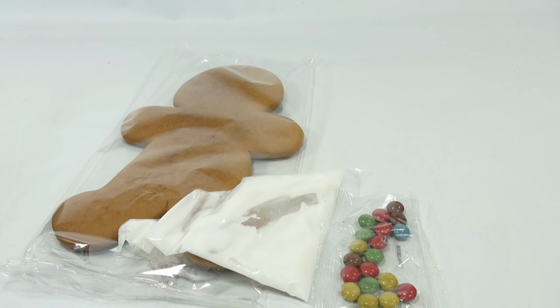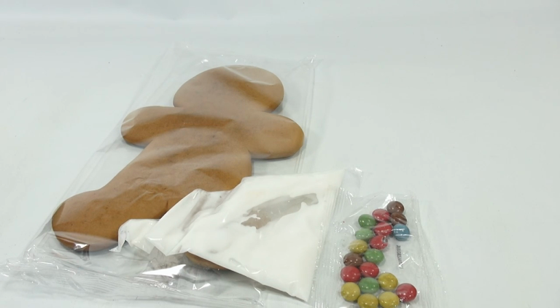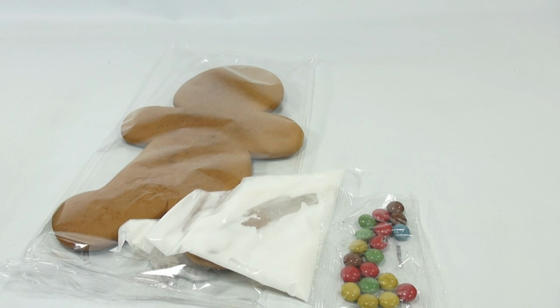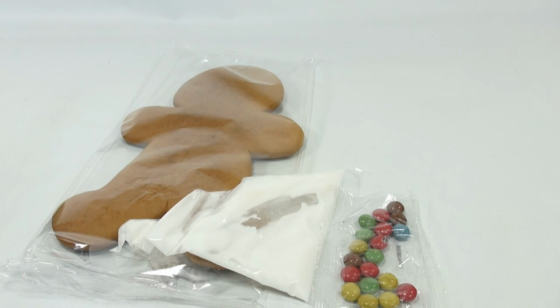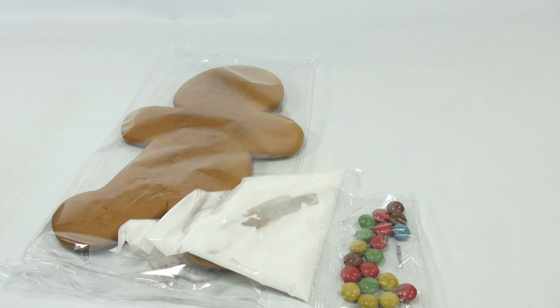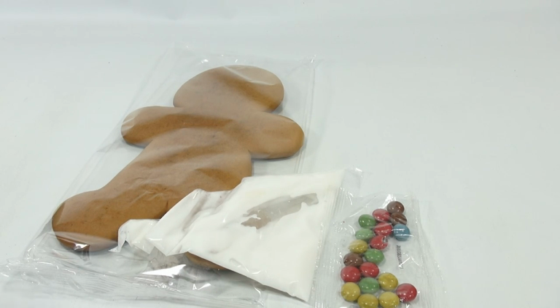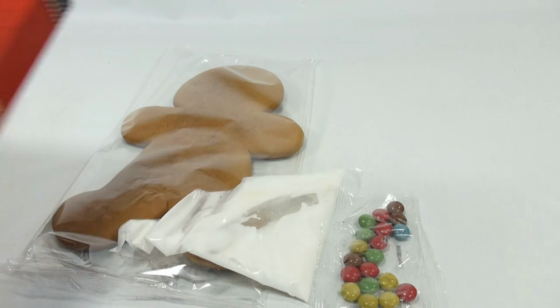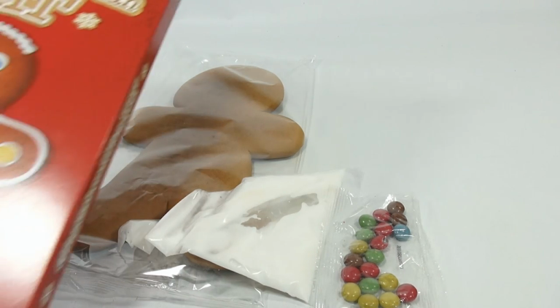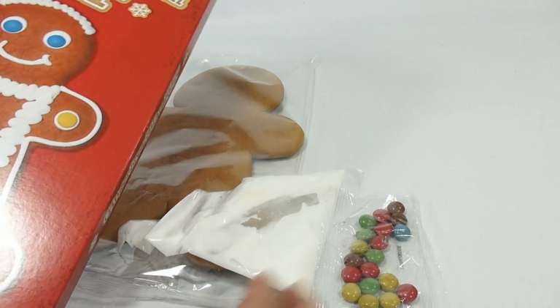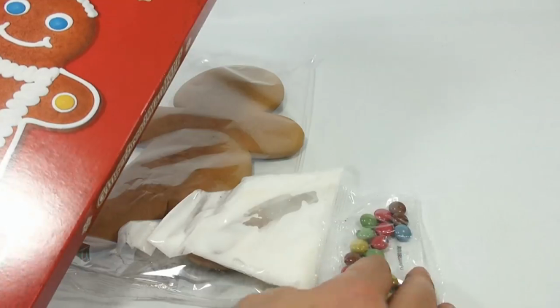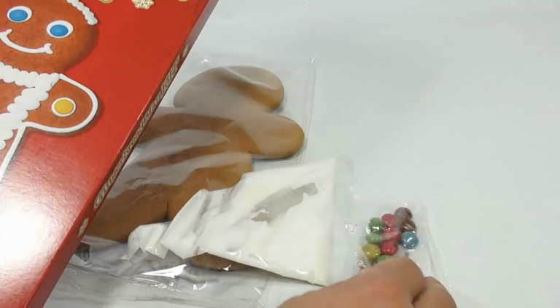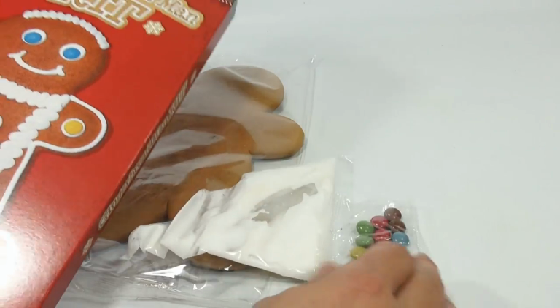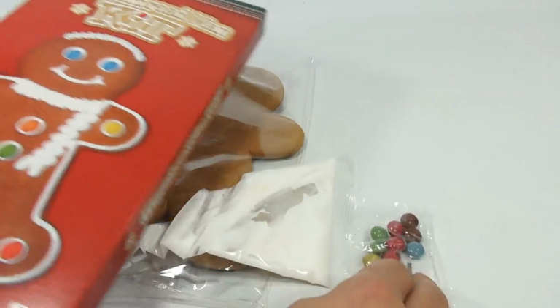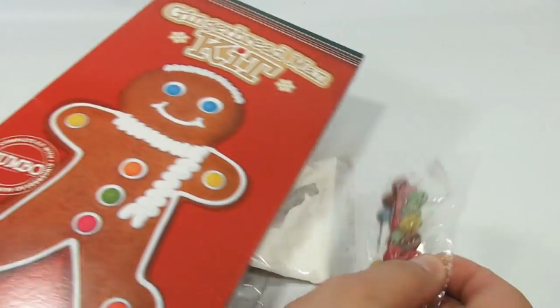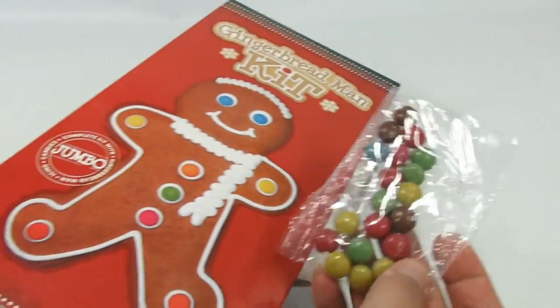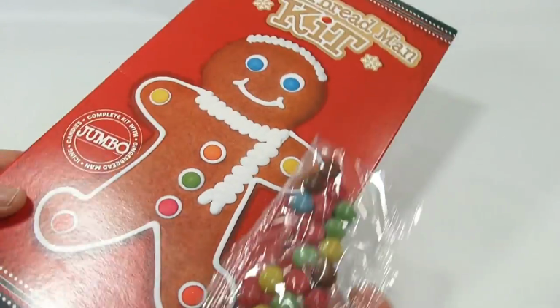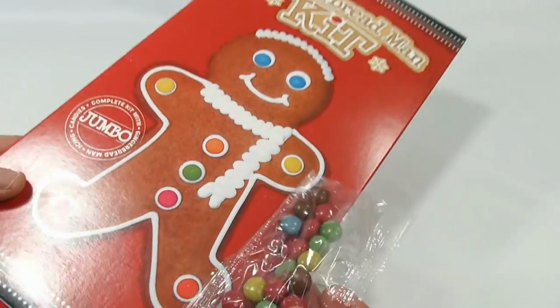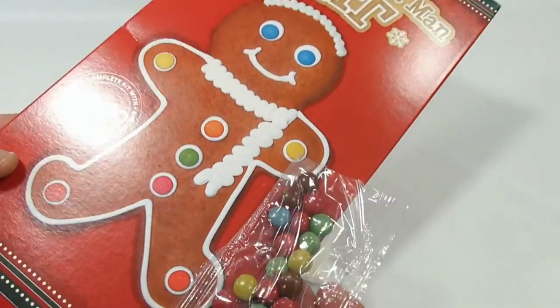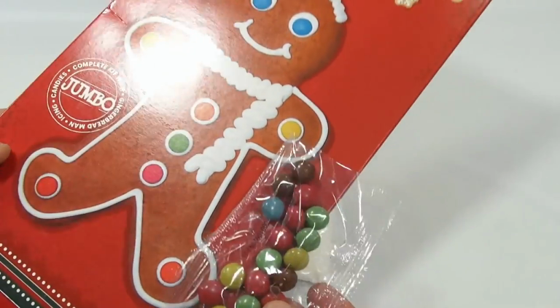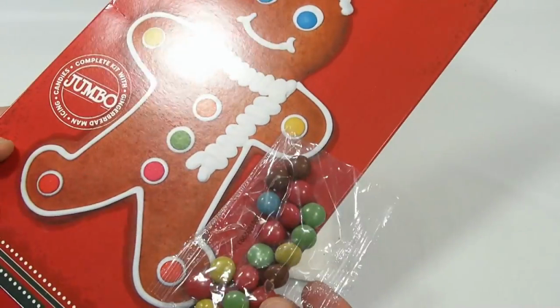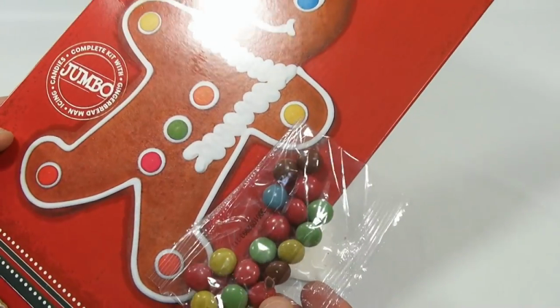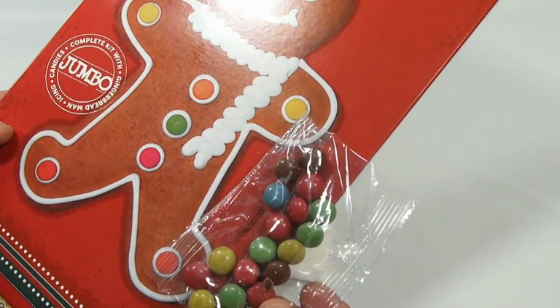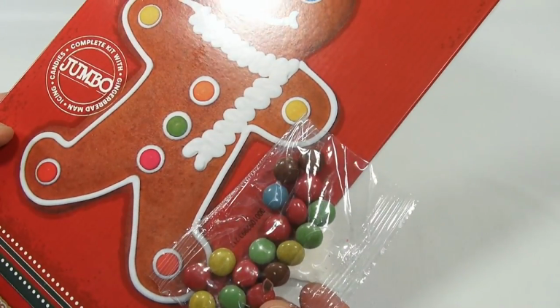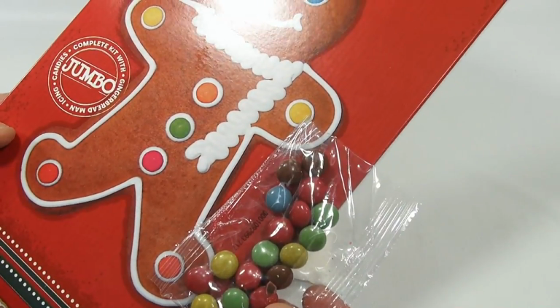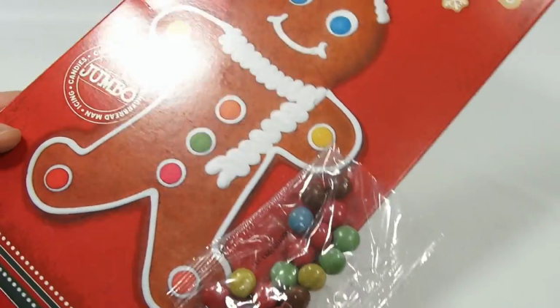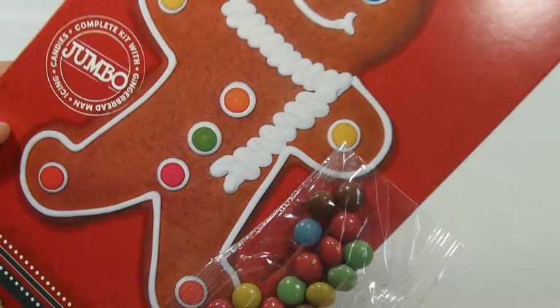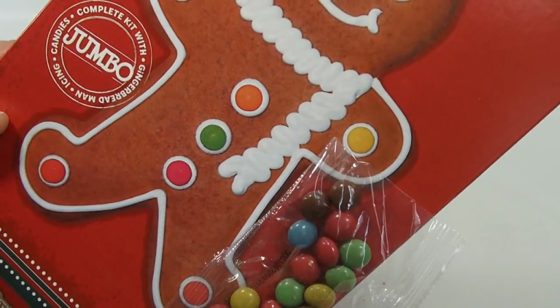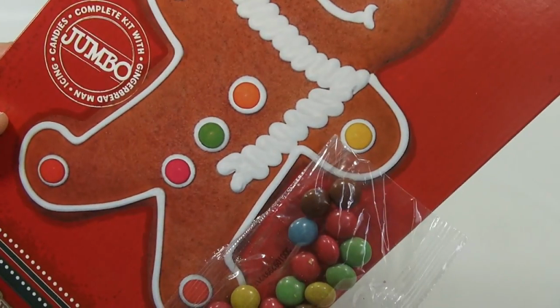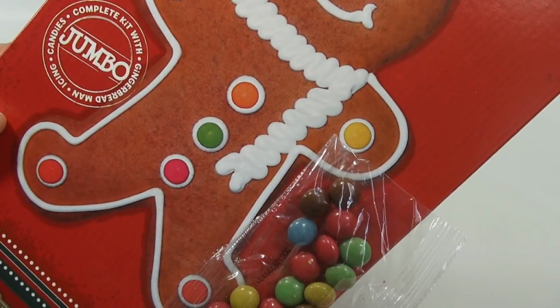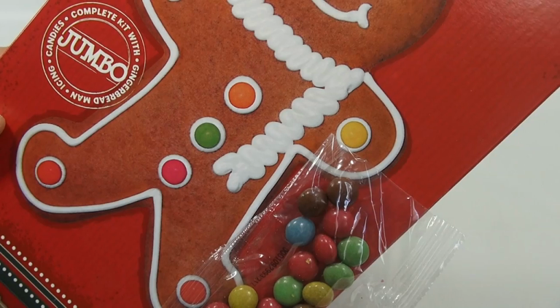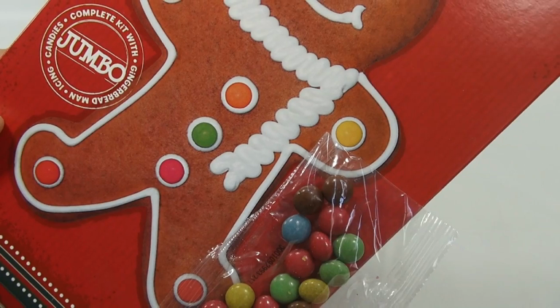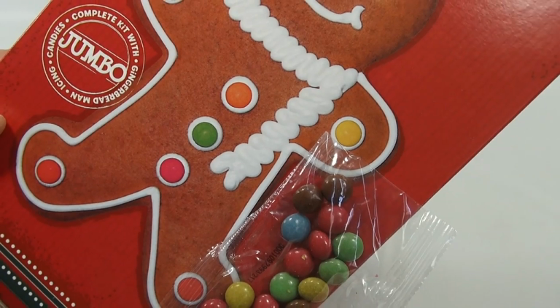Now the candies, color-wise — let me show you — they look a little bit different than what you see on the box.